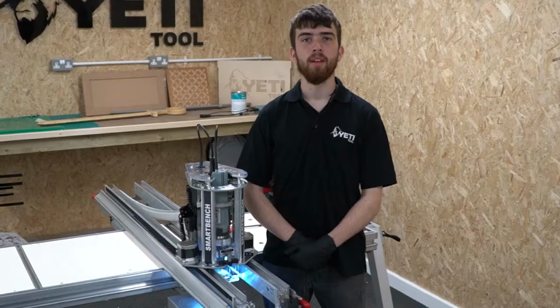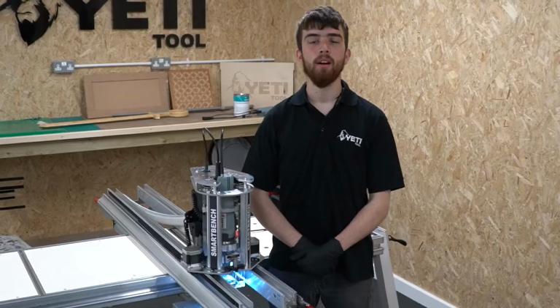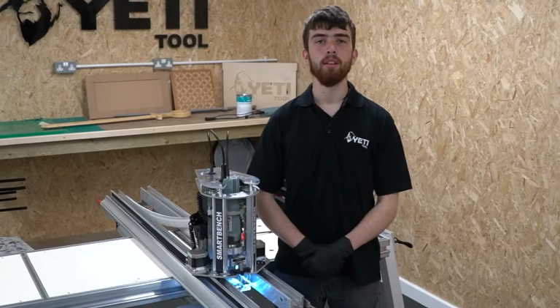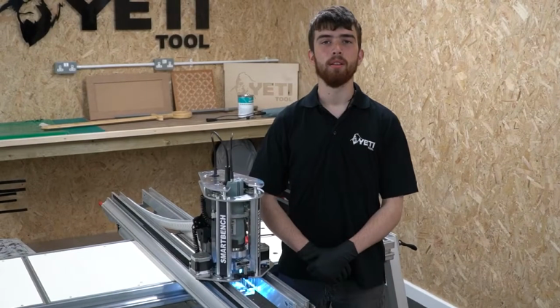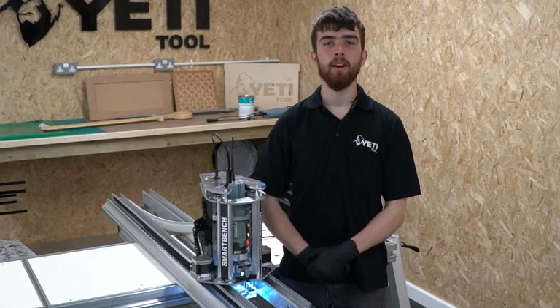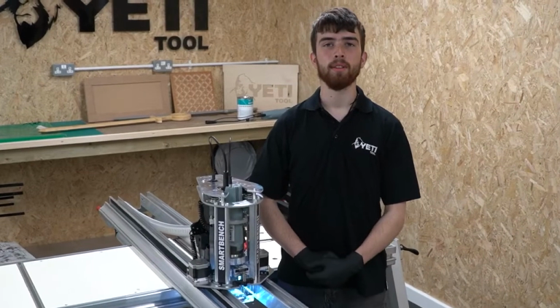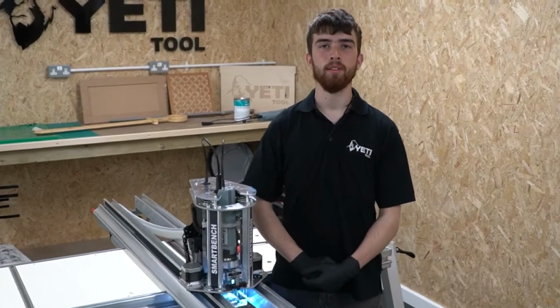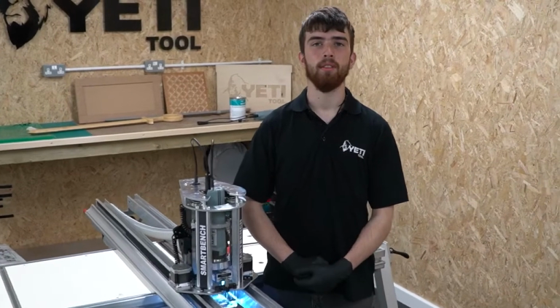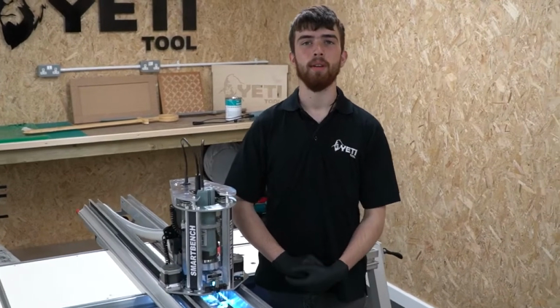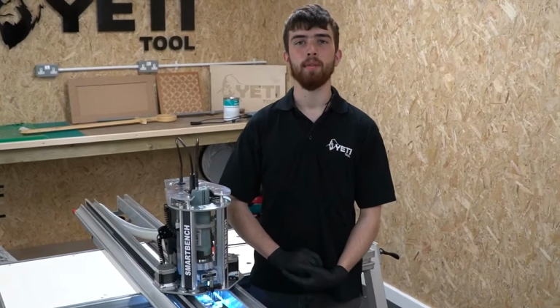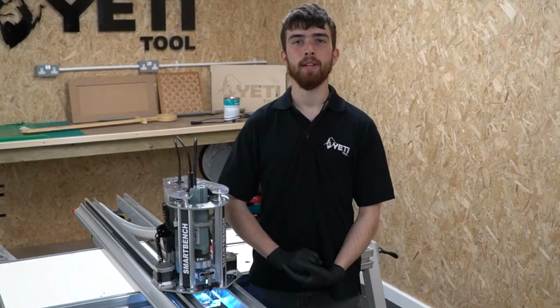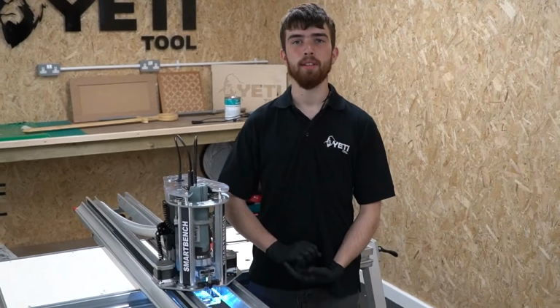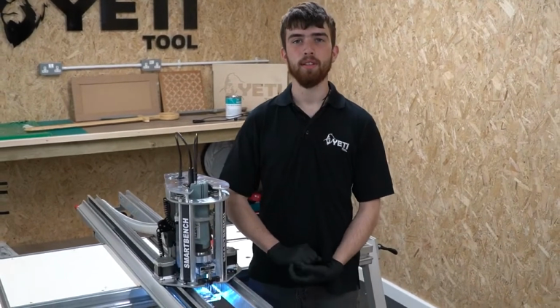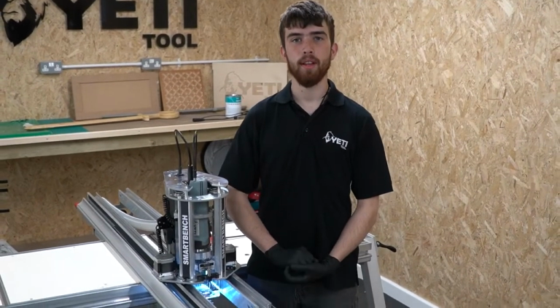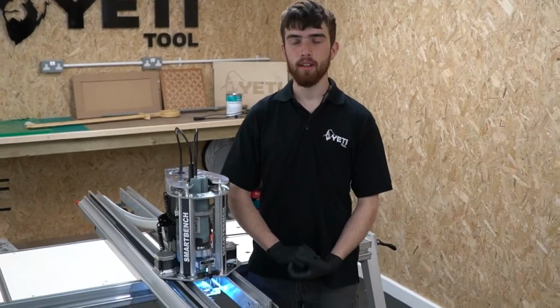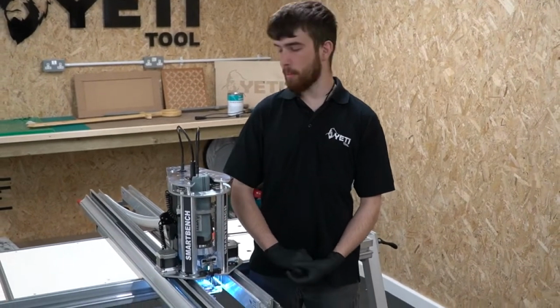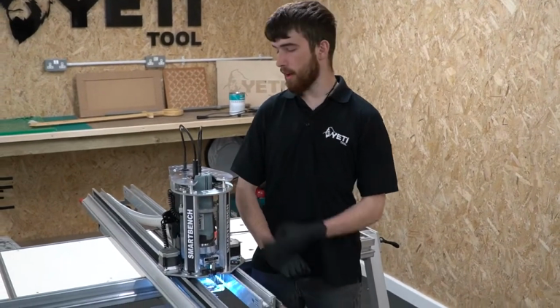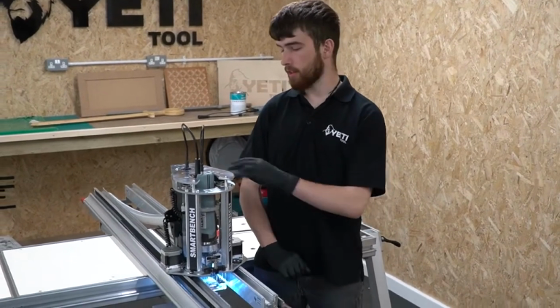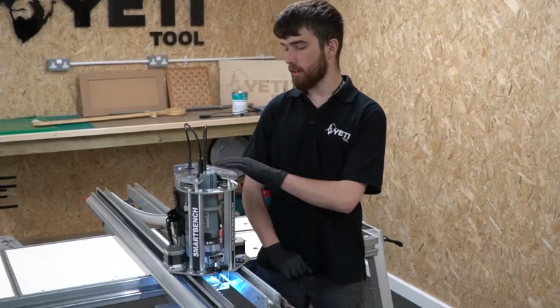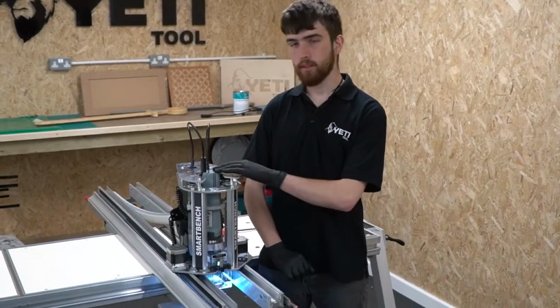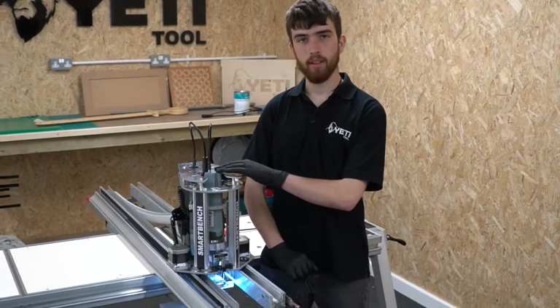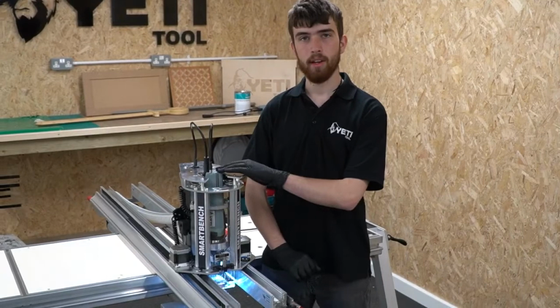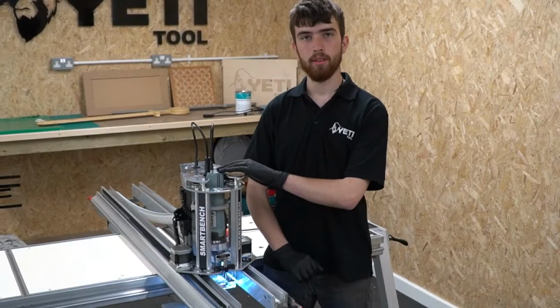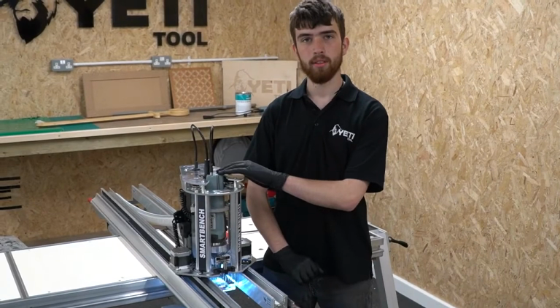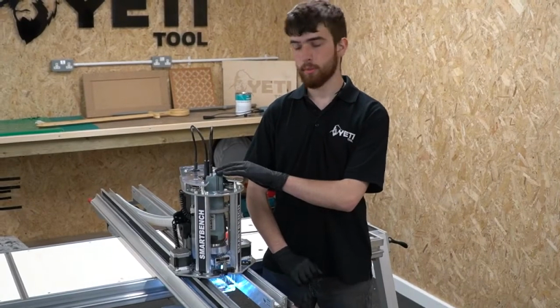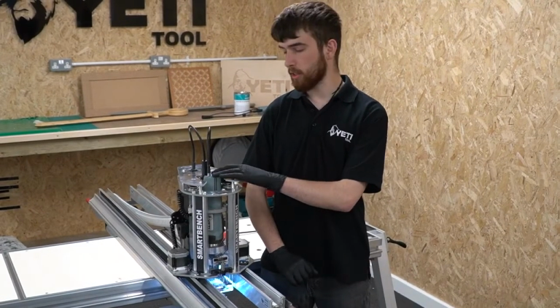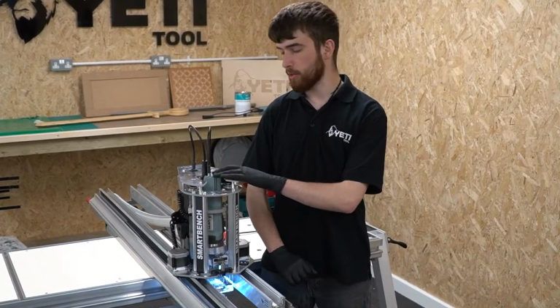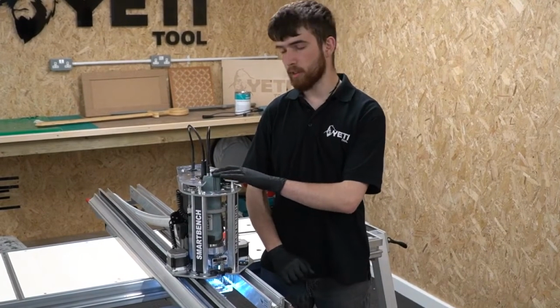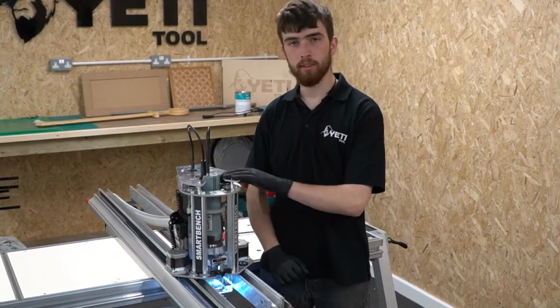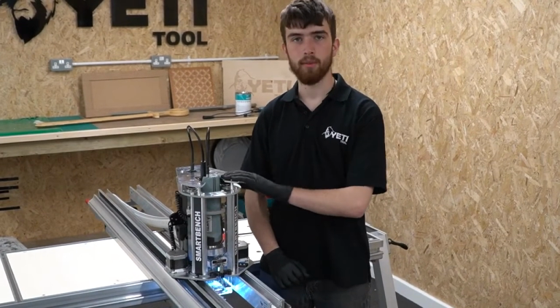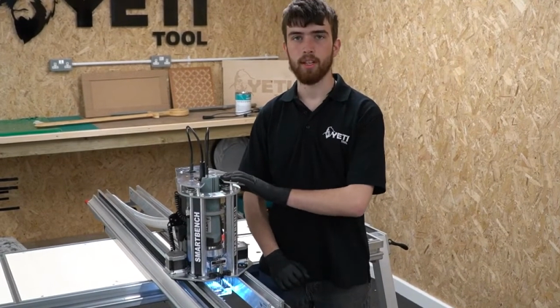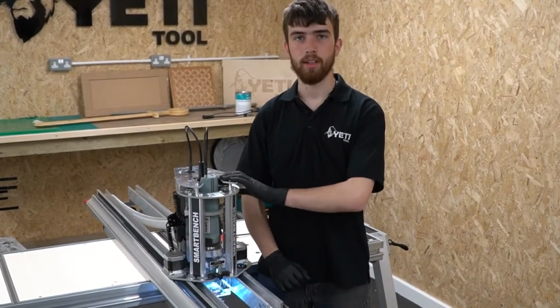Hi, my name is Loz and I'm going to be speaking to you today about how to unload and load your spindle motor from your Z-head.